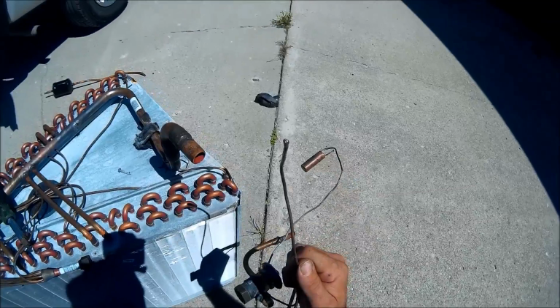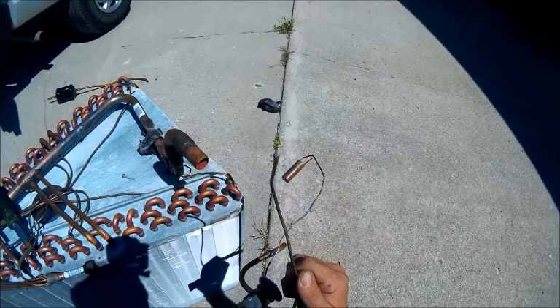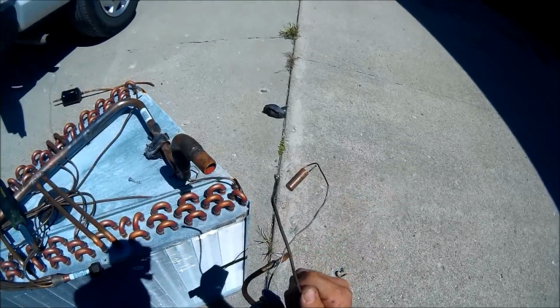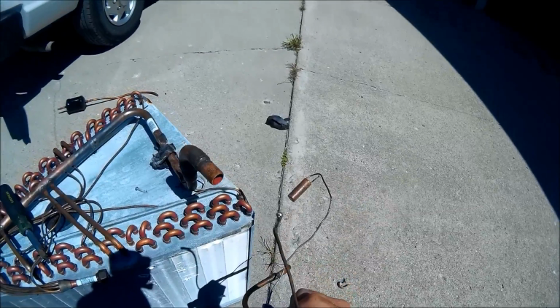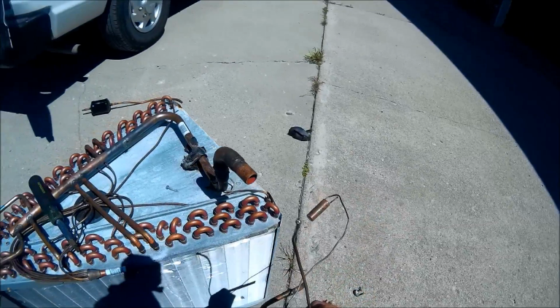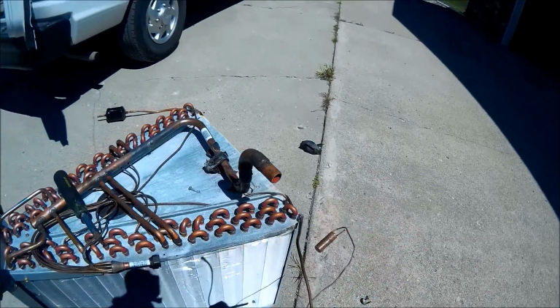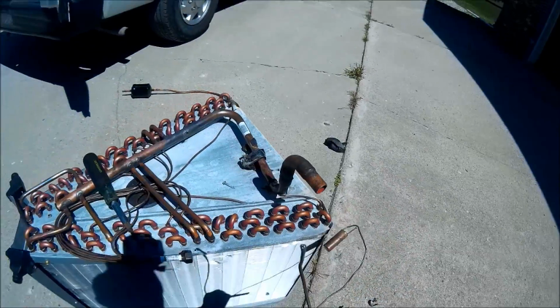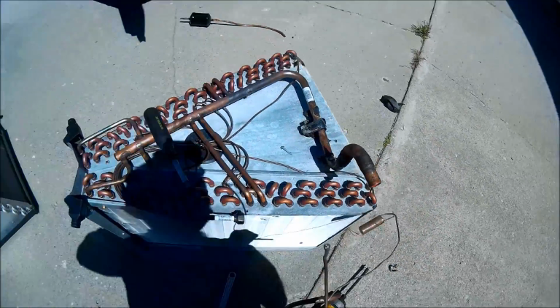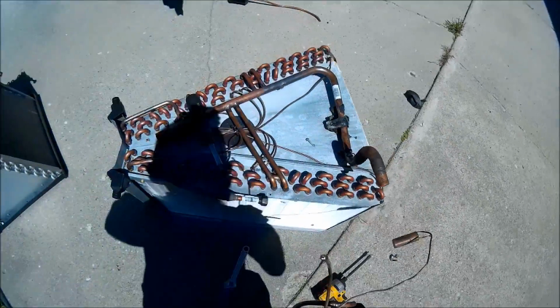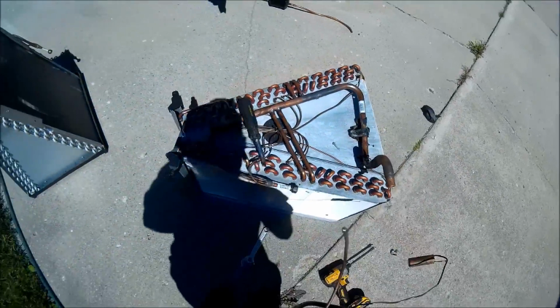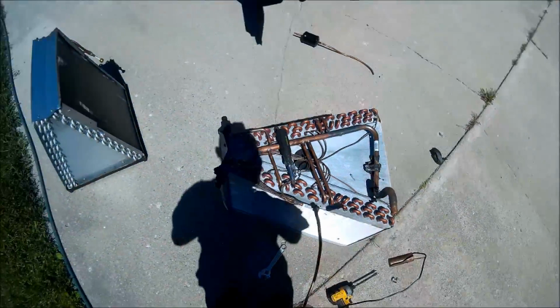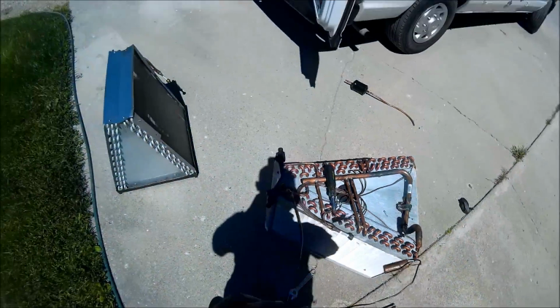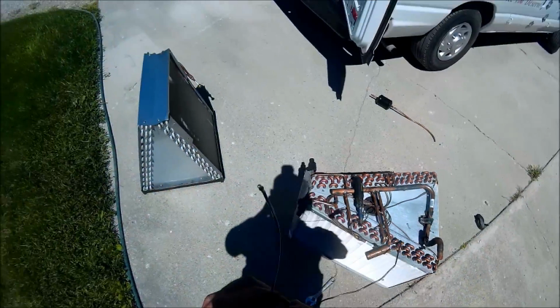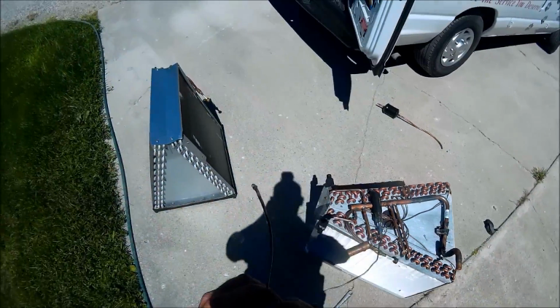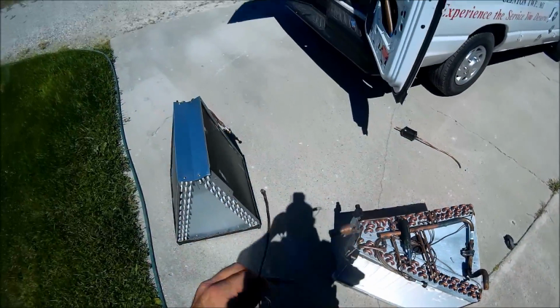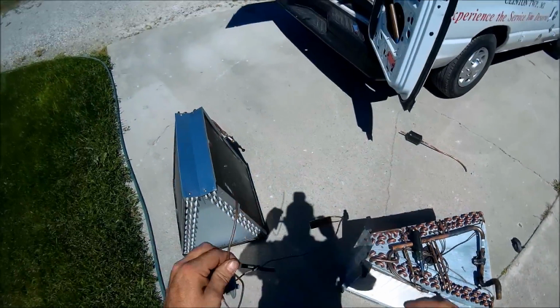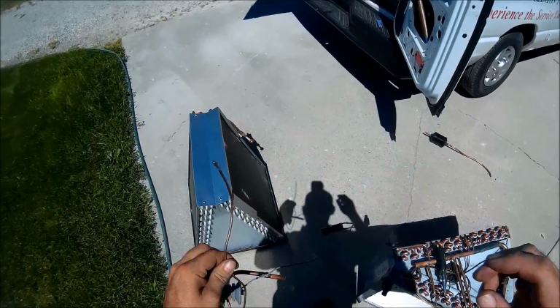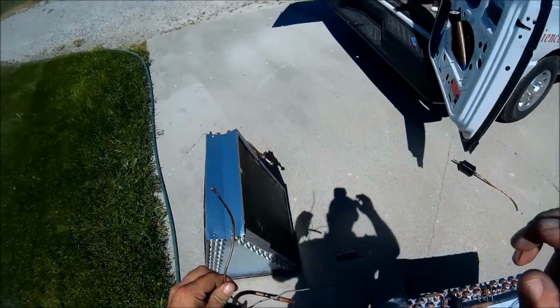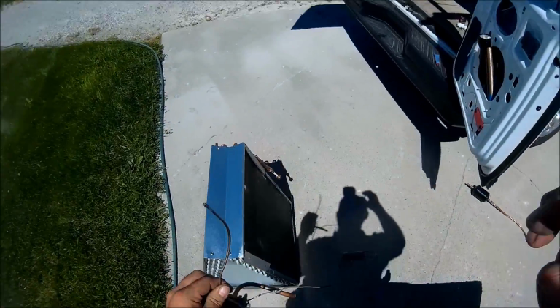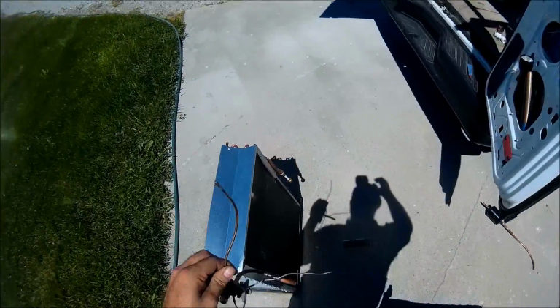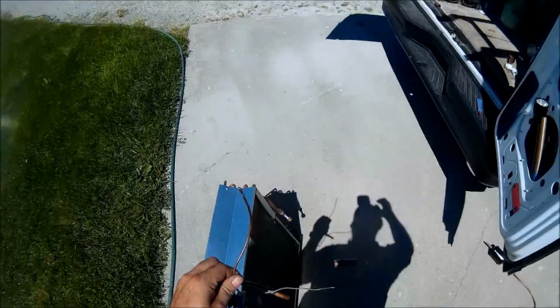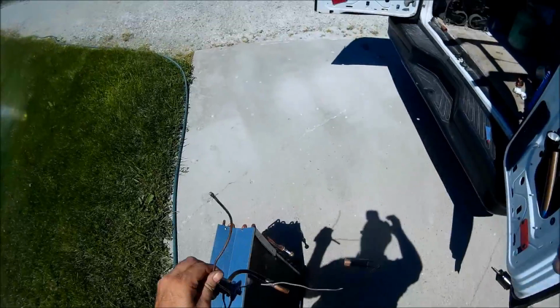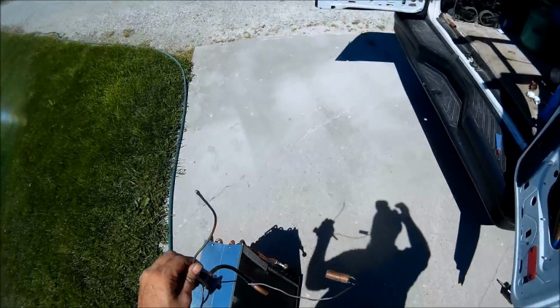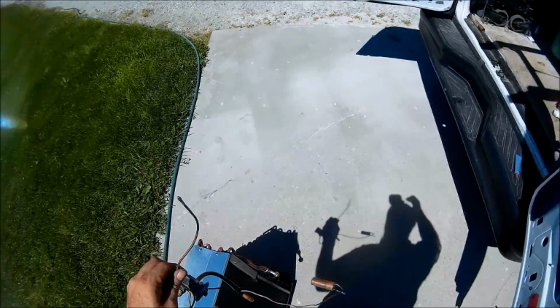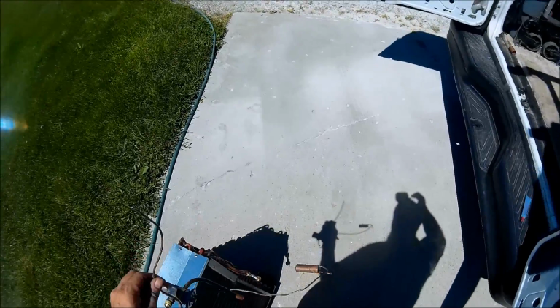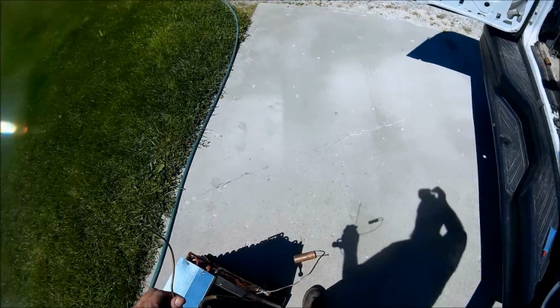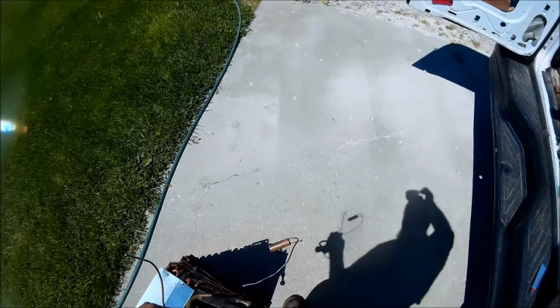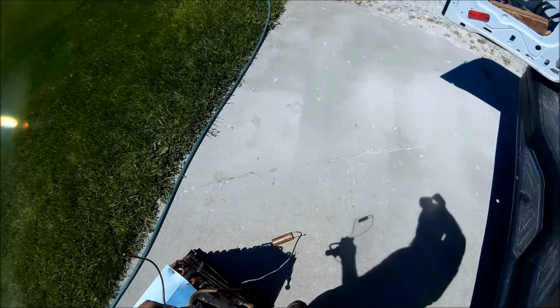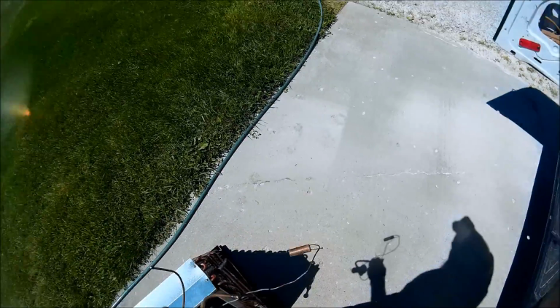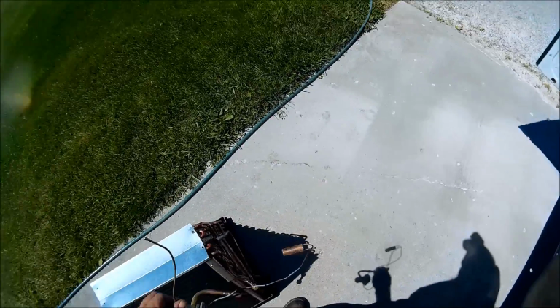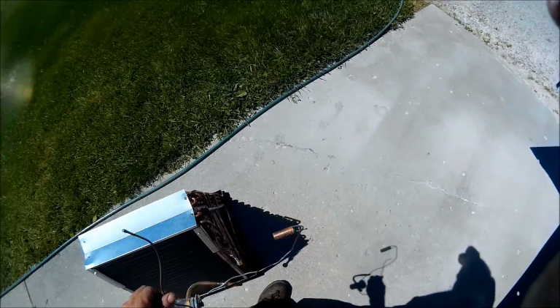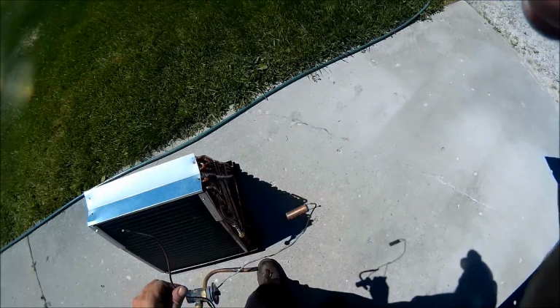Oh, that broke off, so I'll have to trim that off. Then I'll start getting this on and get back to it.